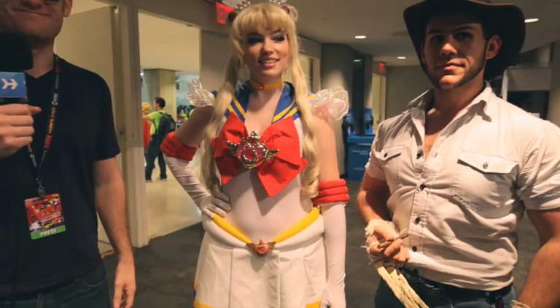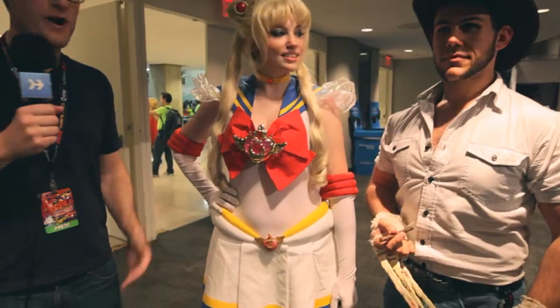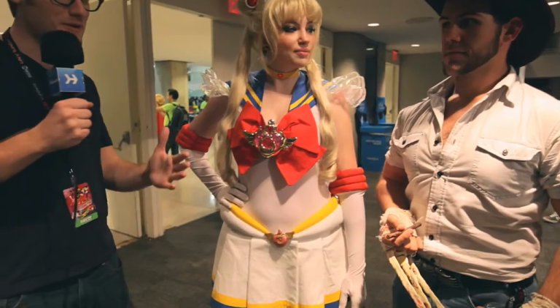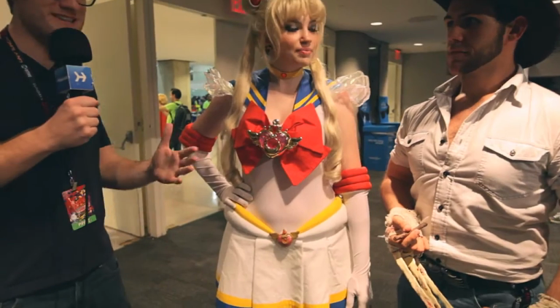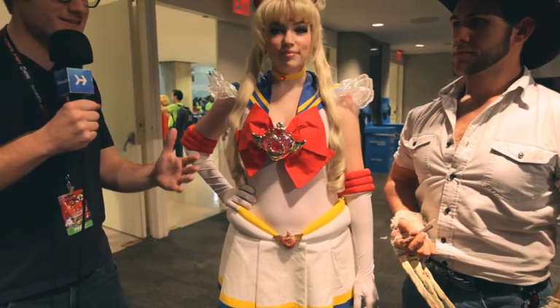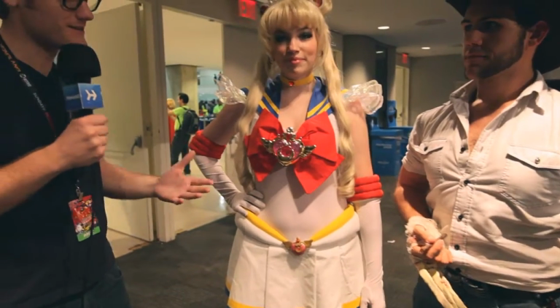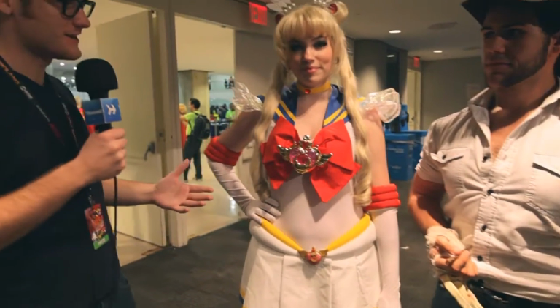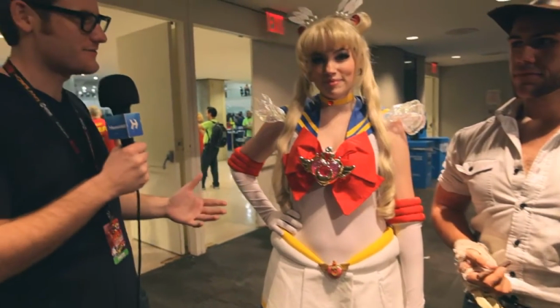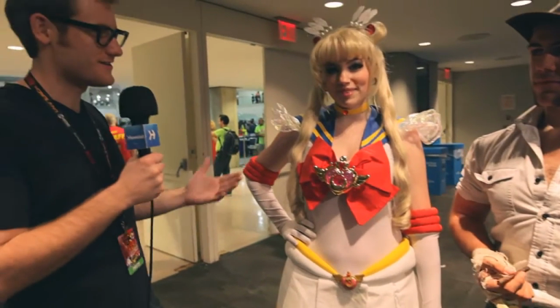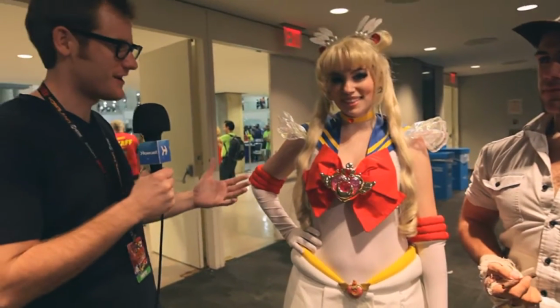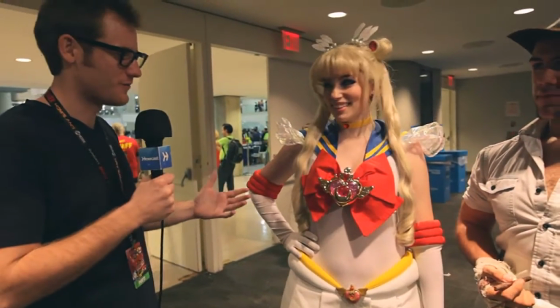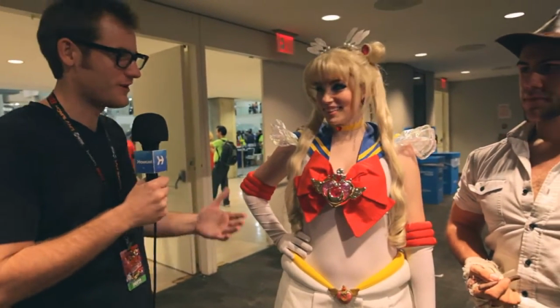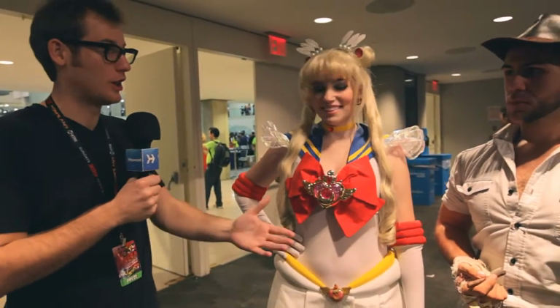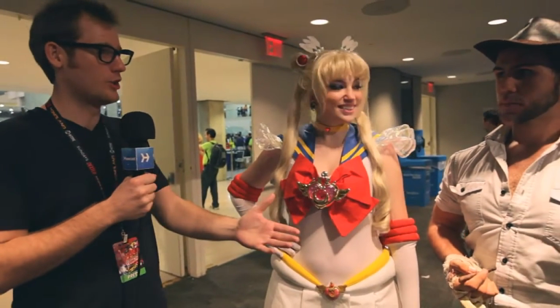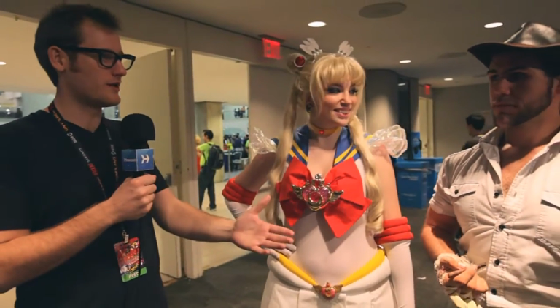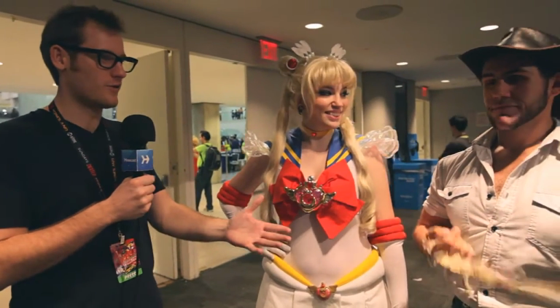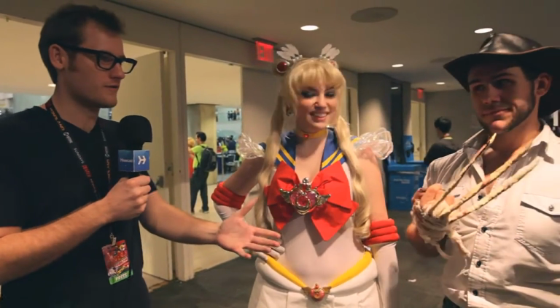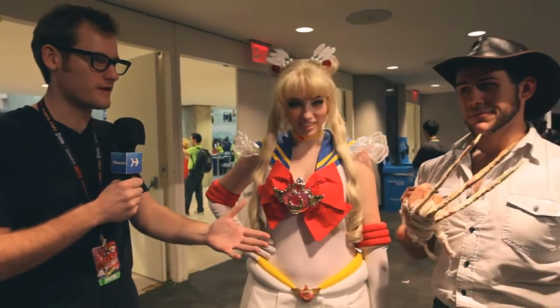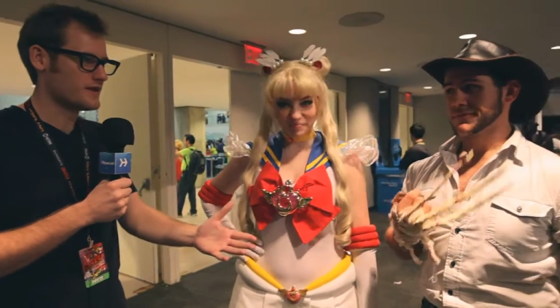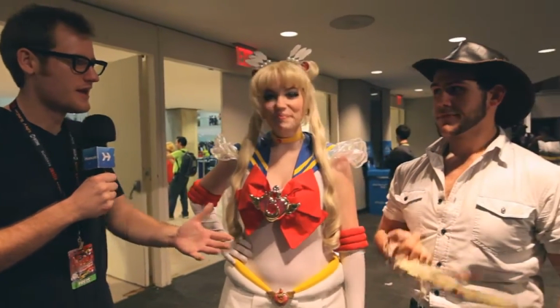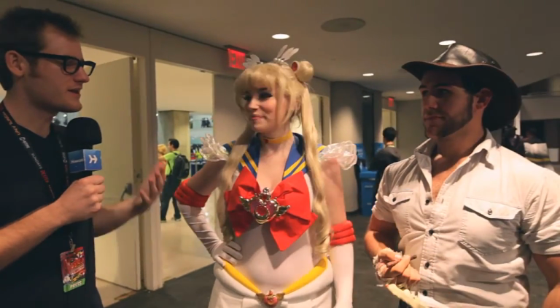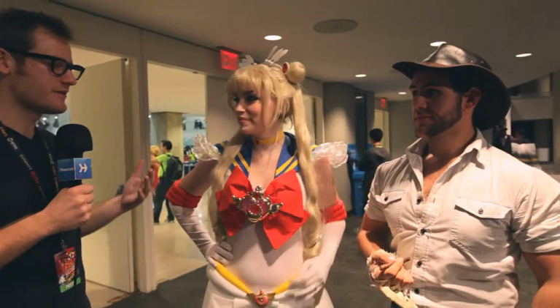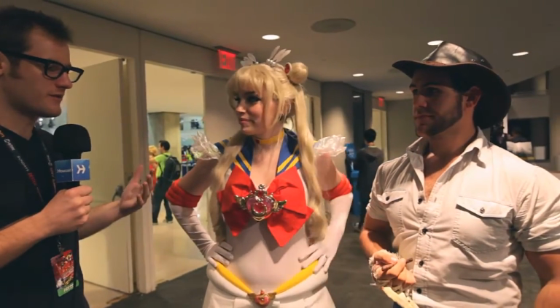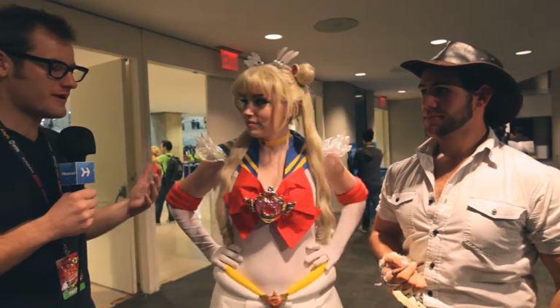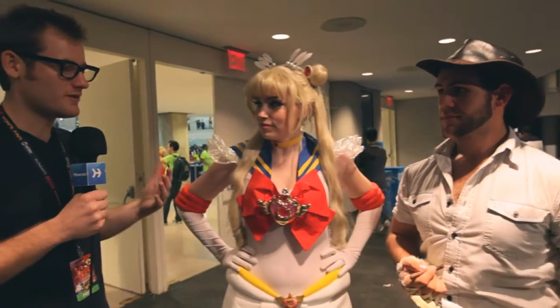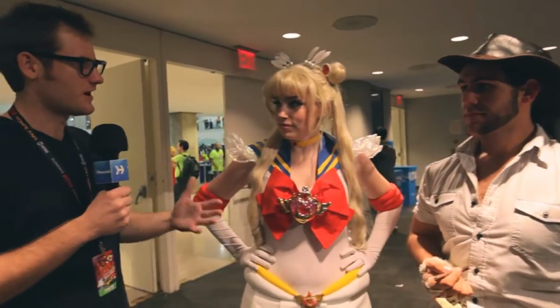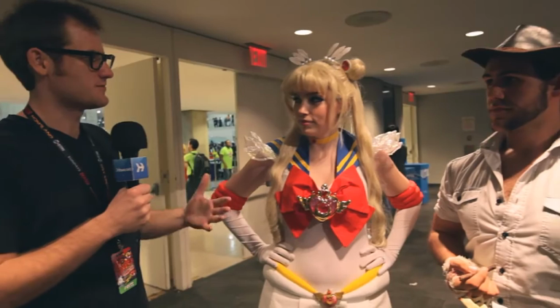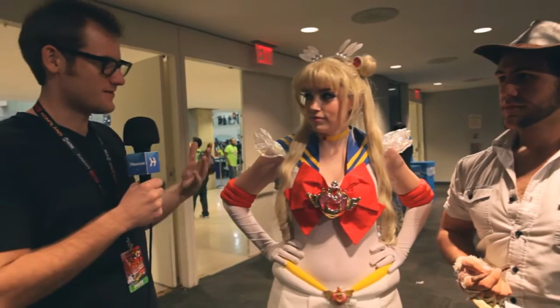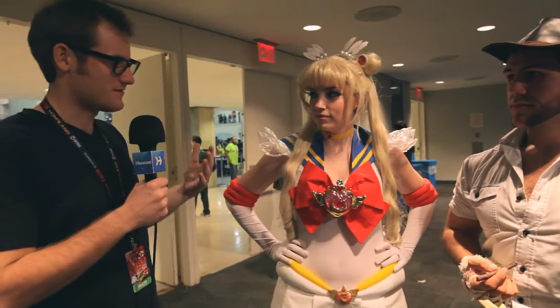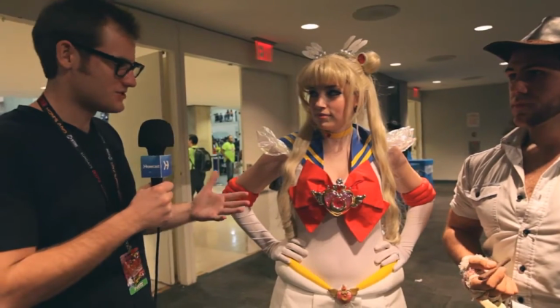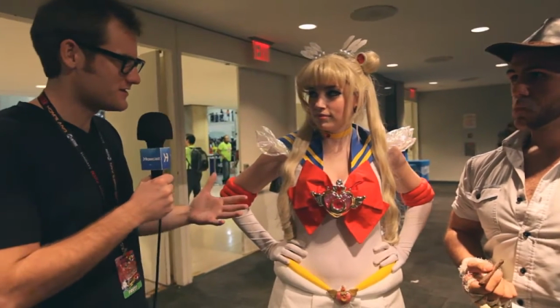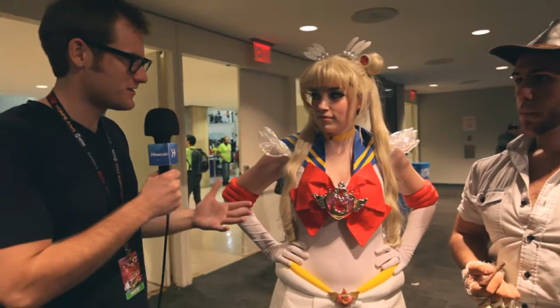I'm here with Destiny and Dustin. We've got Sailor Moon and Logan, our Wolverine. Can you guys tell me a little bit about your costumes? Did you make these yourself?